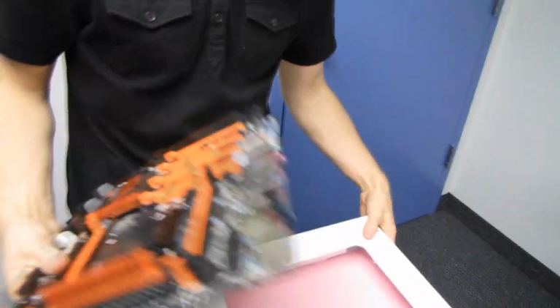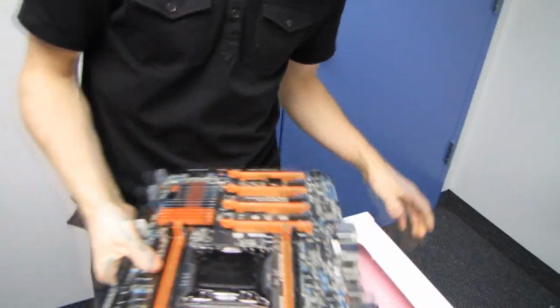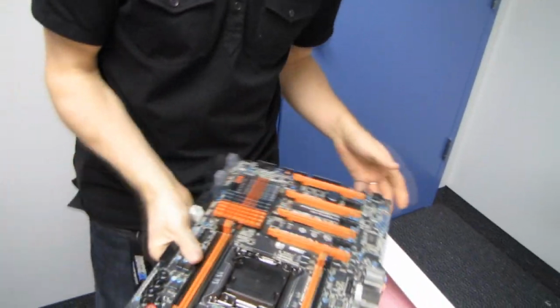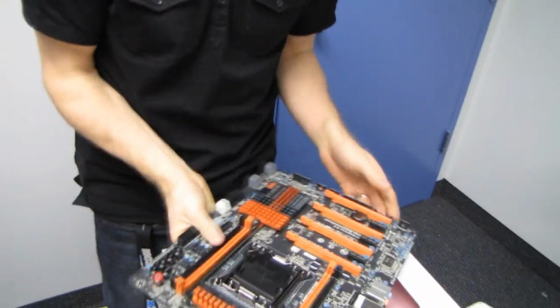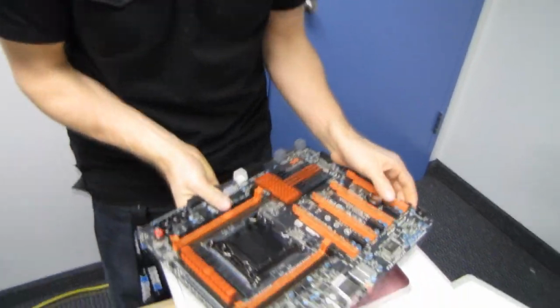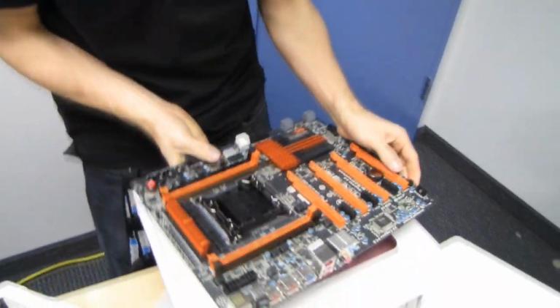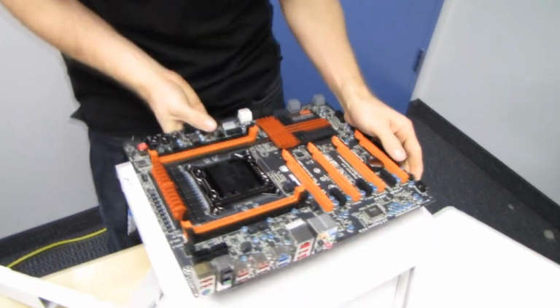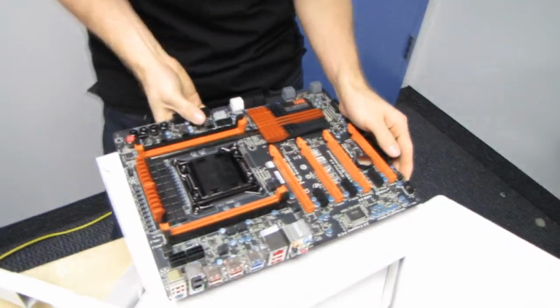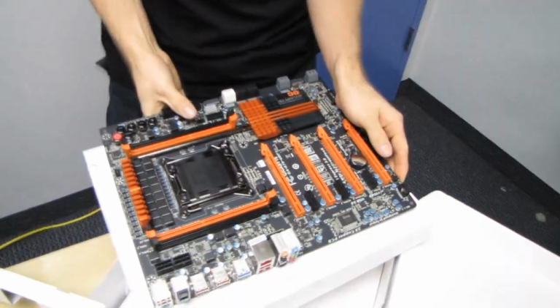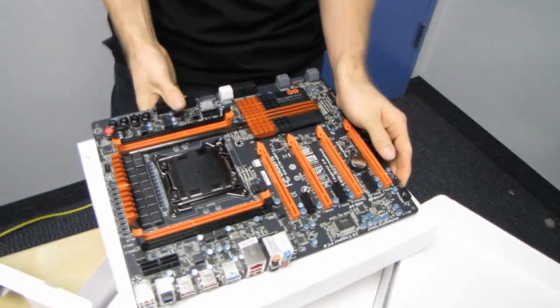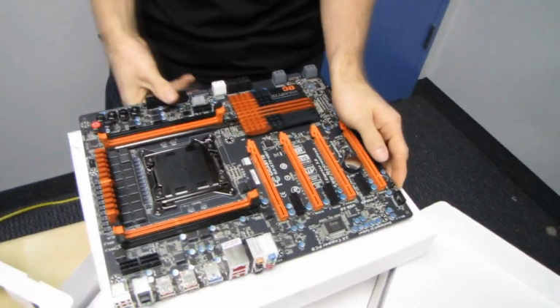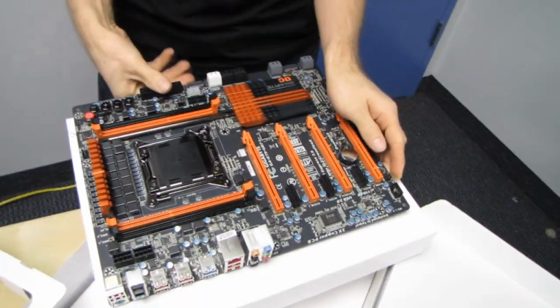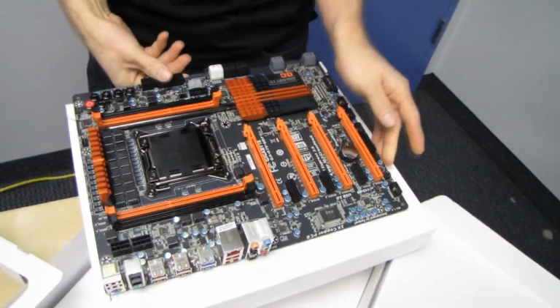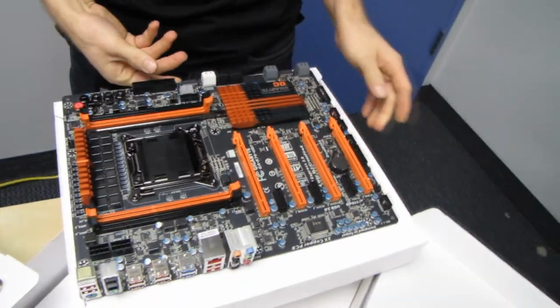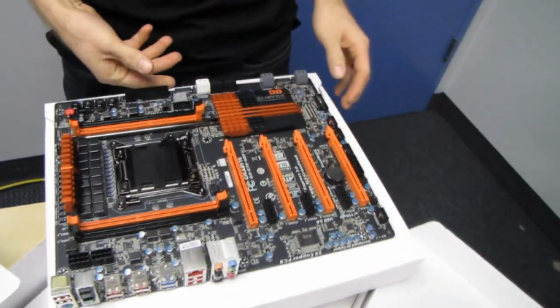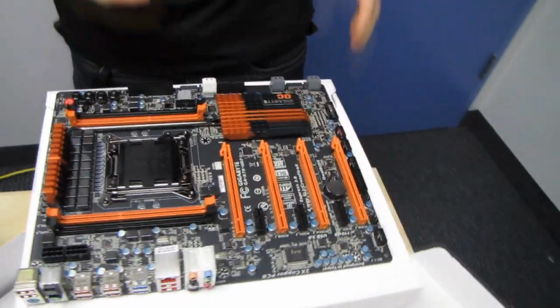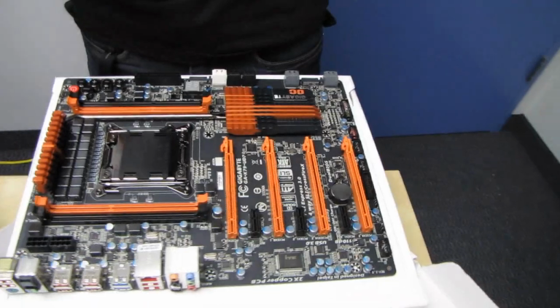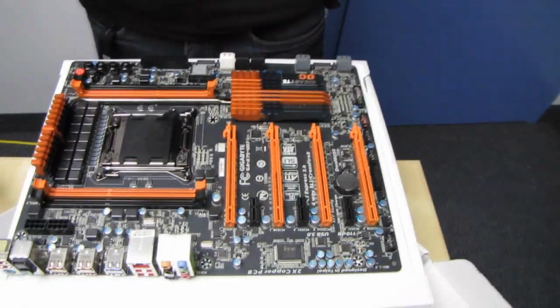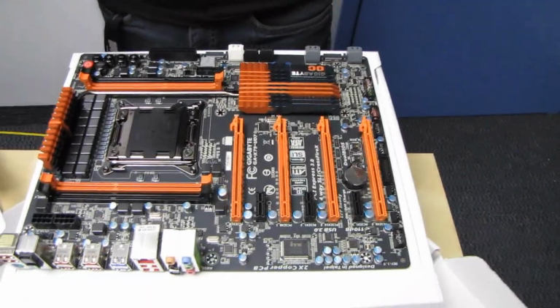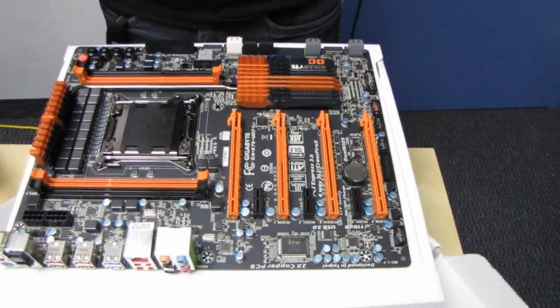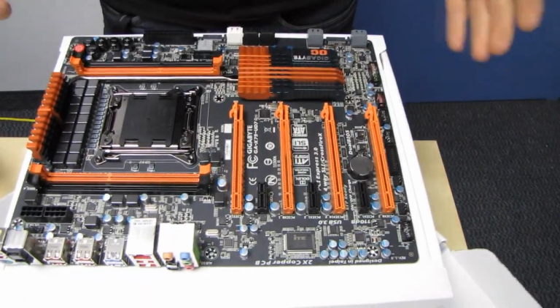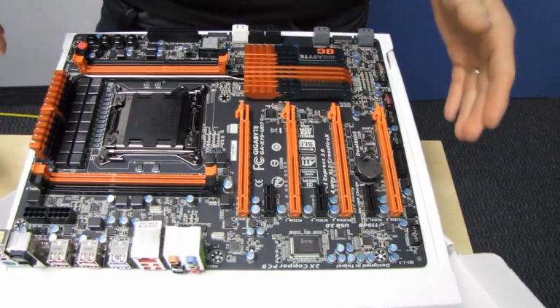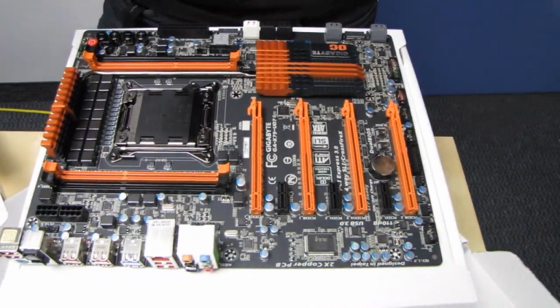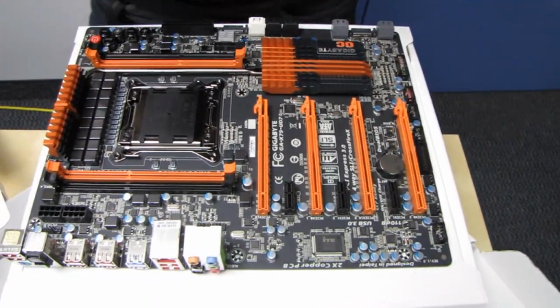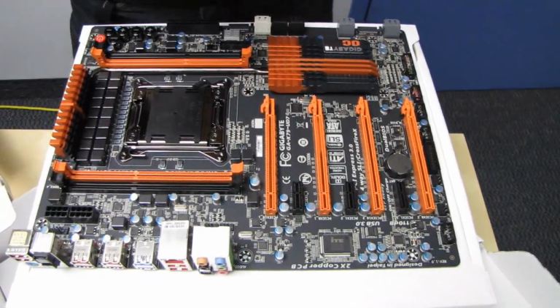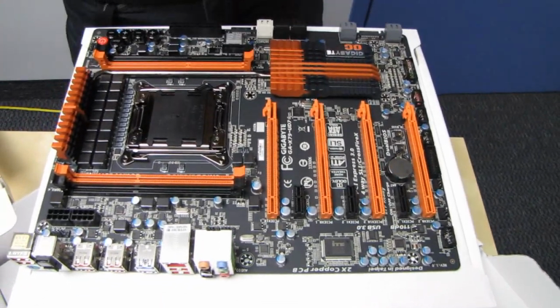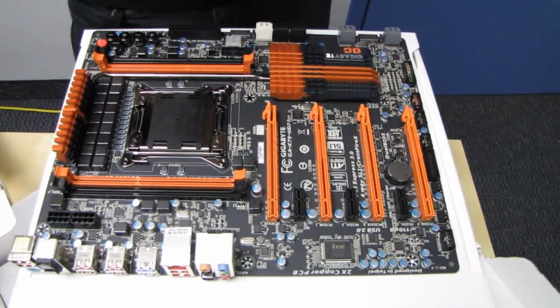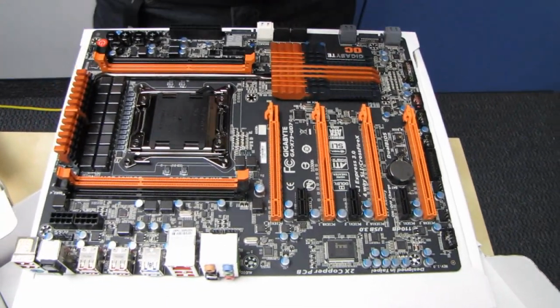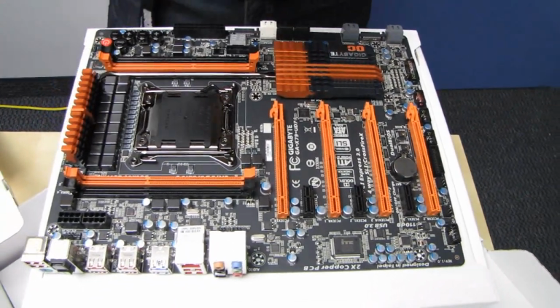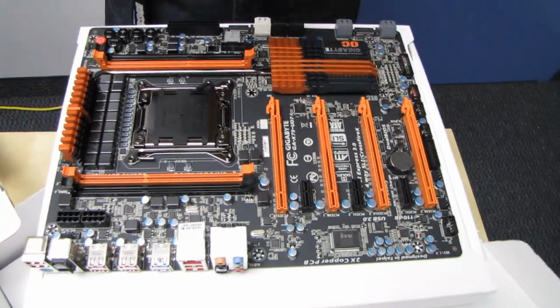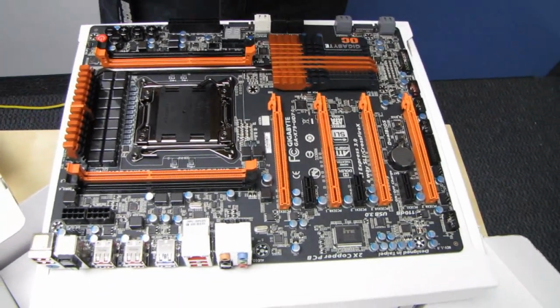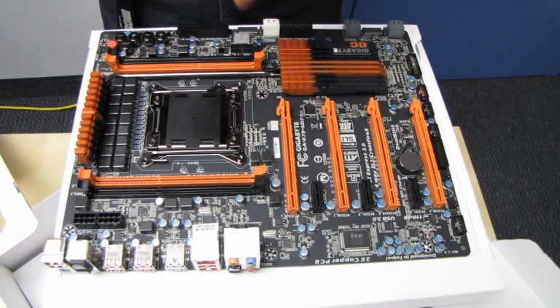I think someone's just putting random stuff on whatever I'm going to unbox just to throw me off the scent. Okay, here we go — what do we got?